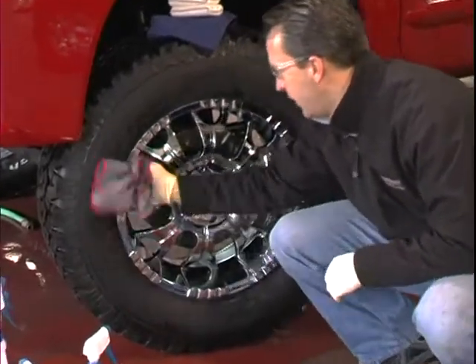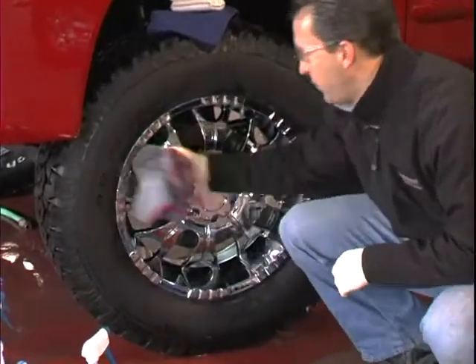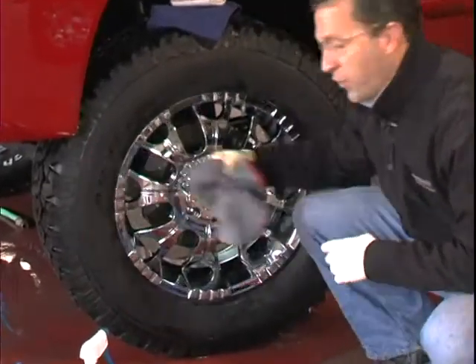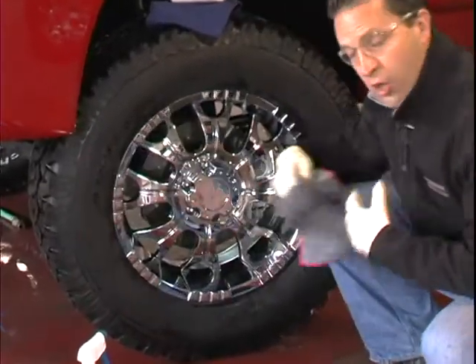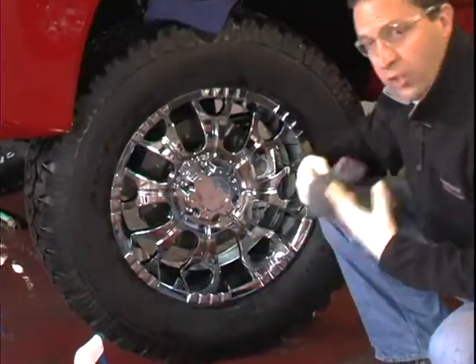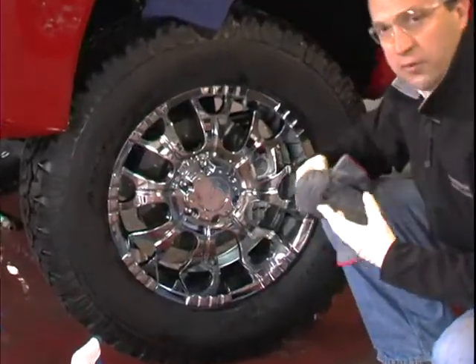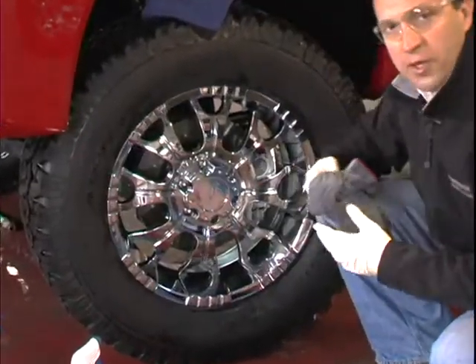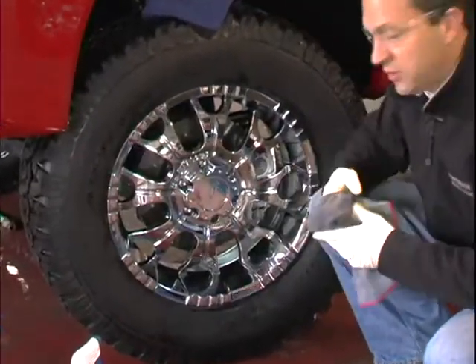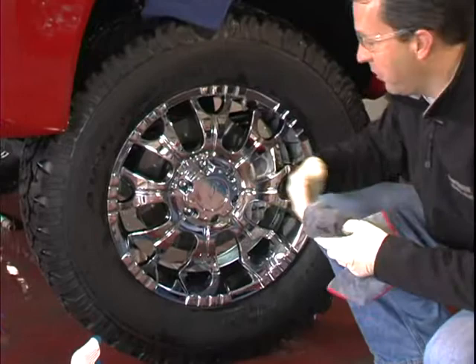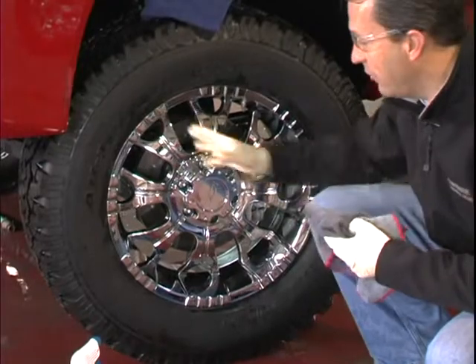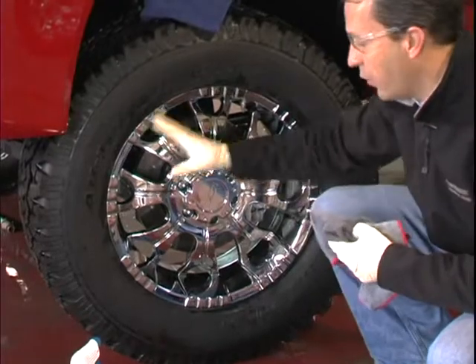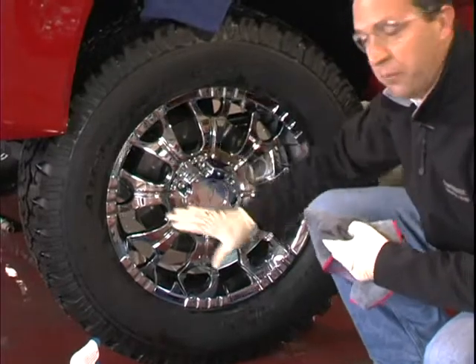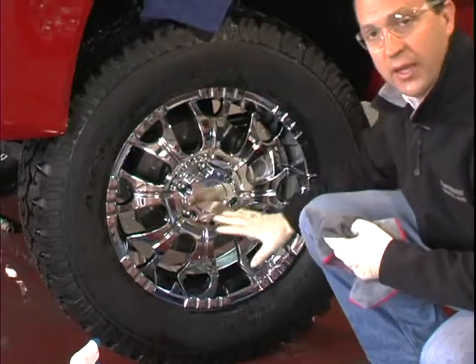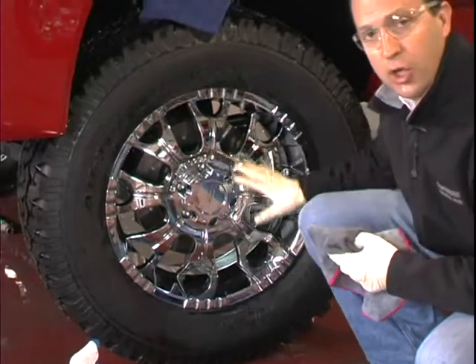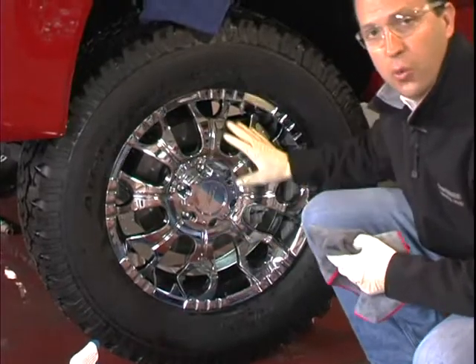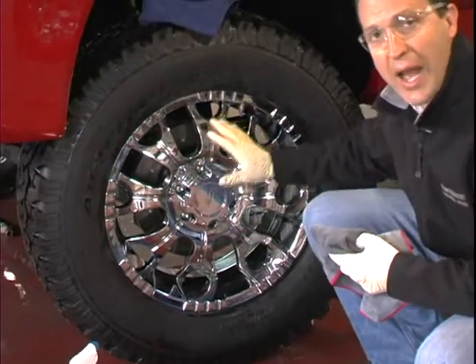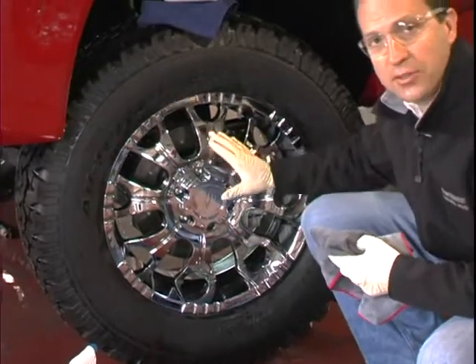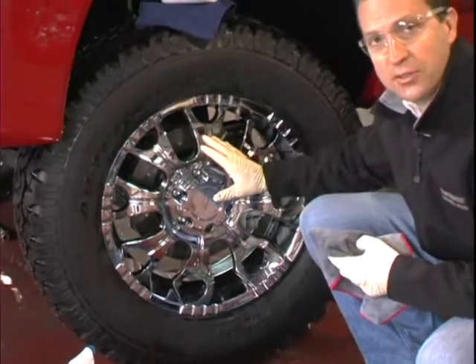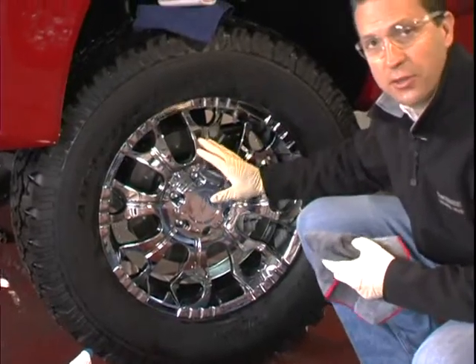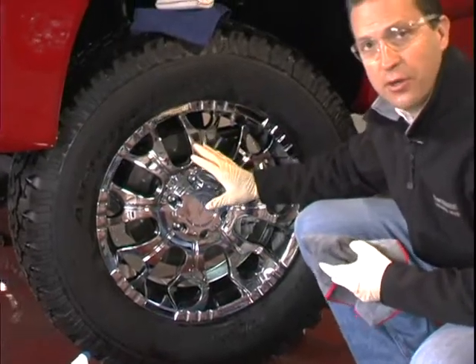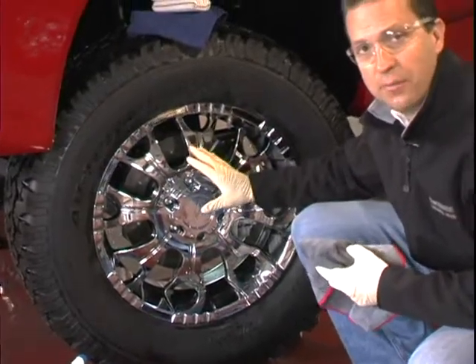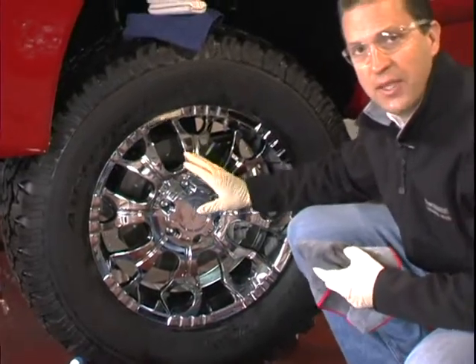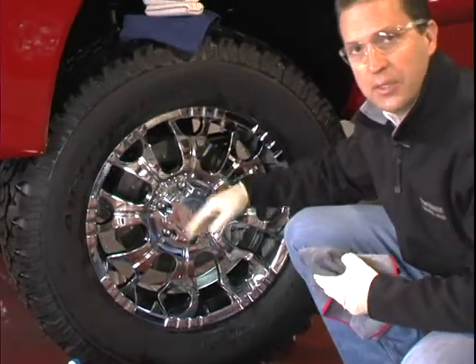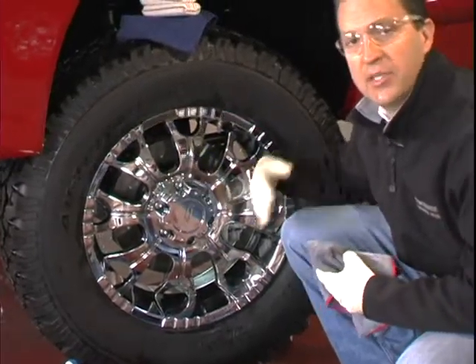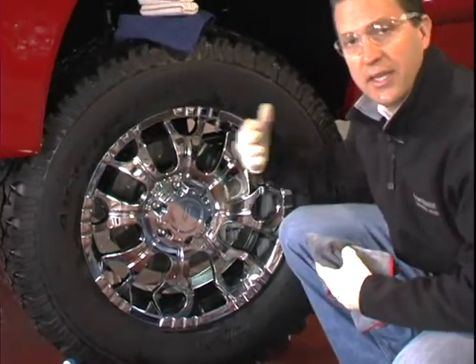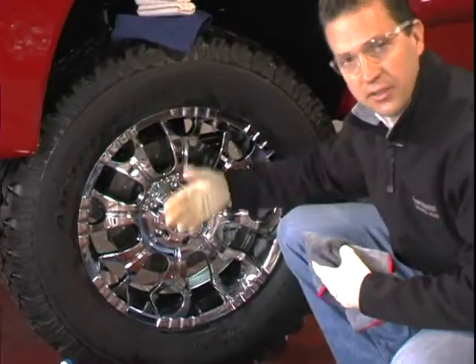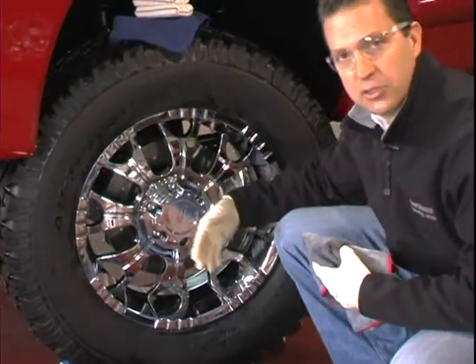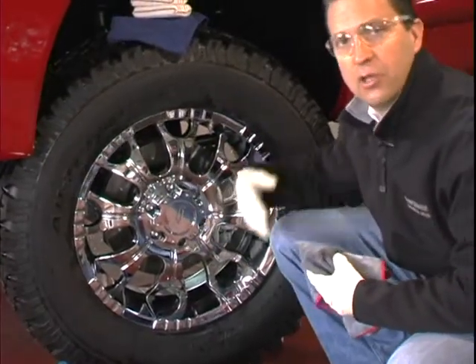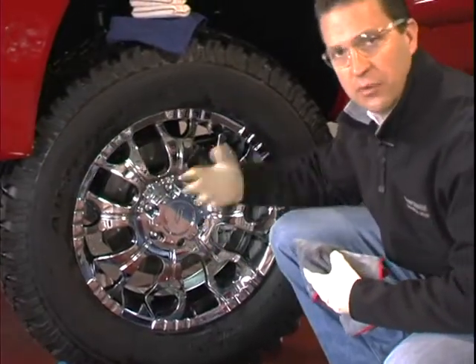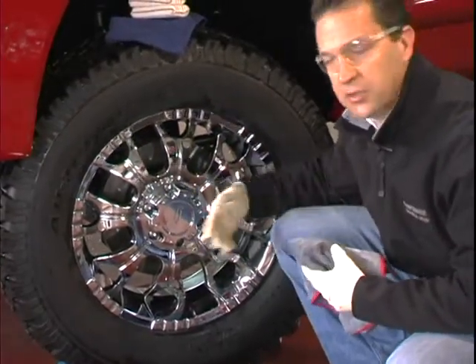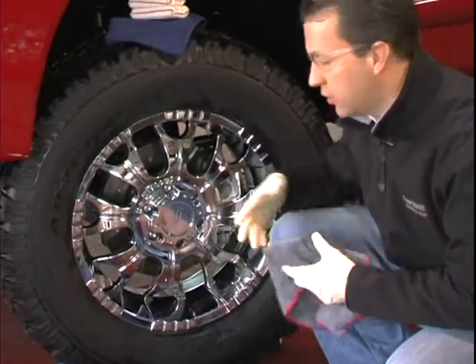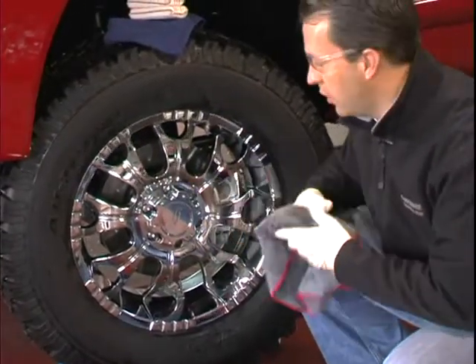If you're in harsh environments, you might even want to apply a coat of wax on your chrome to protect it against salt, rust, and corrosion.